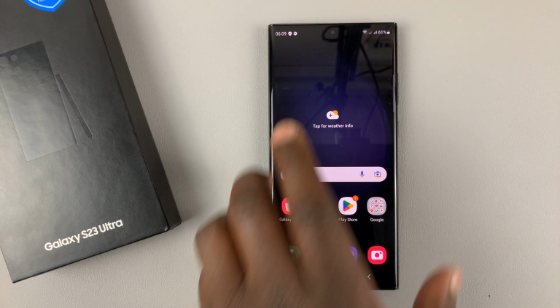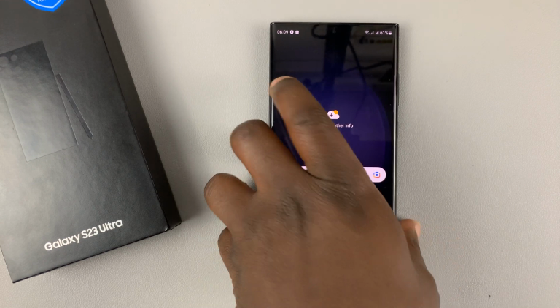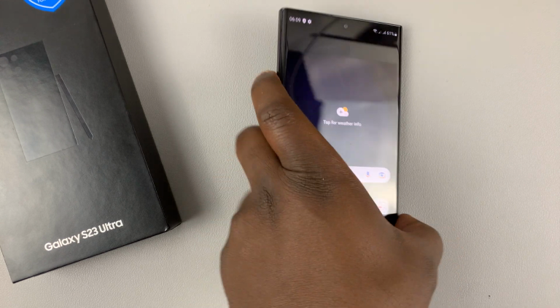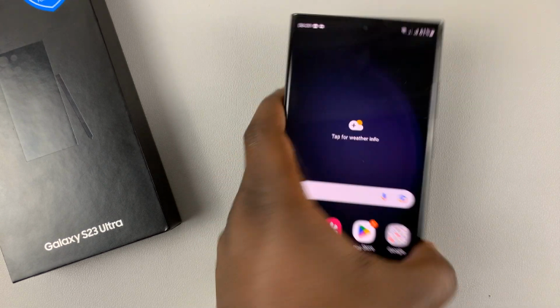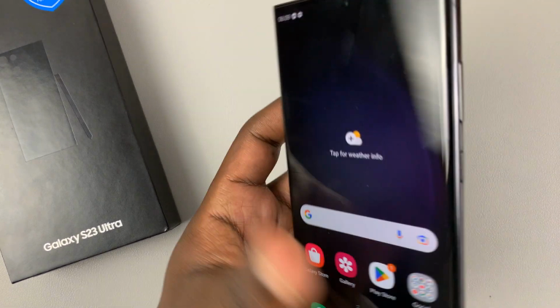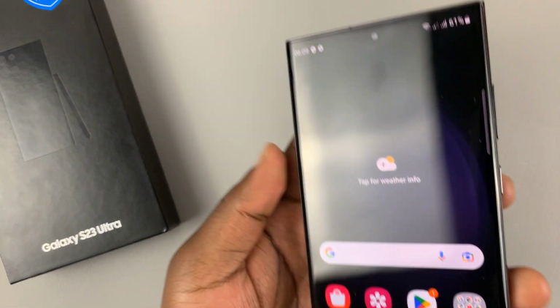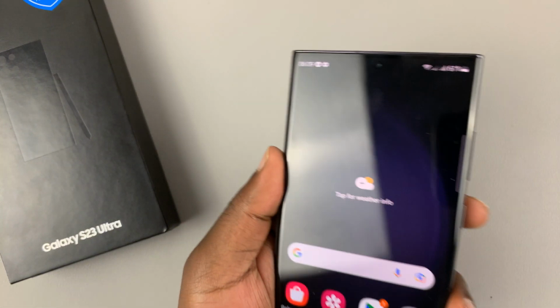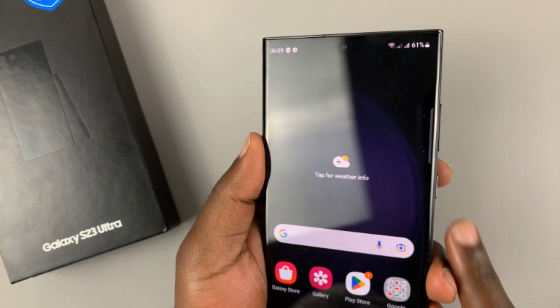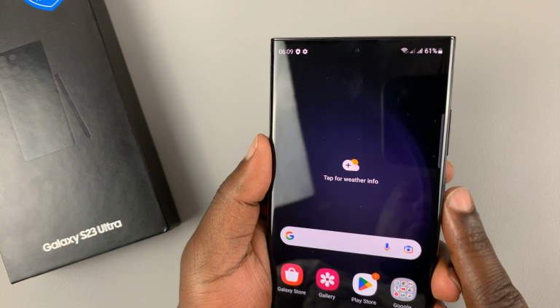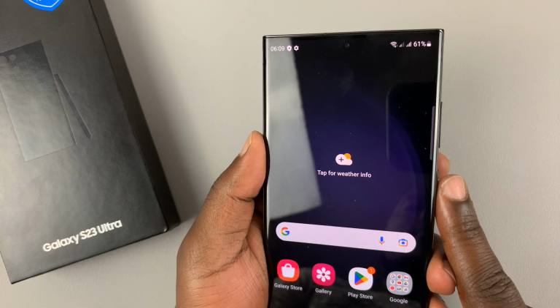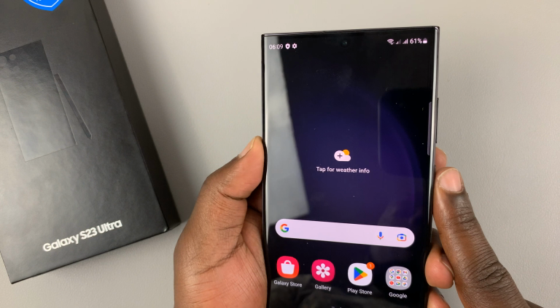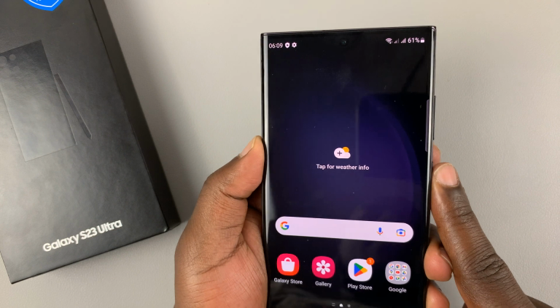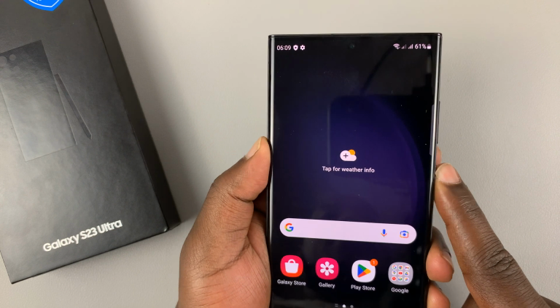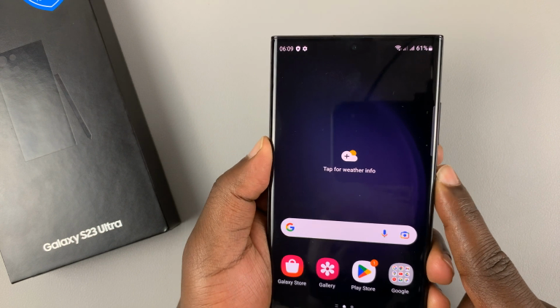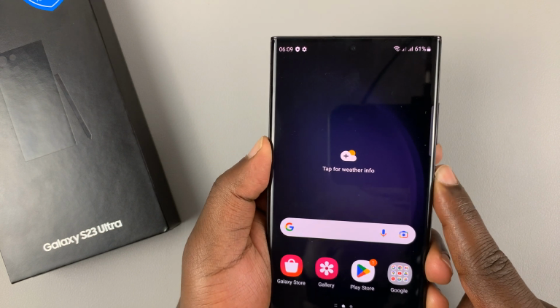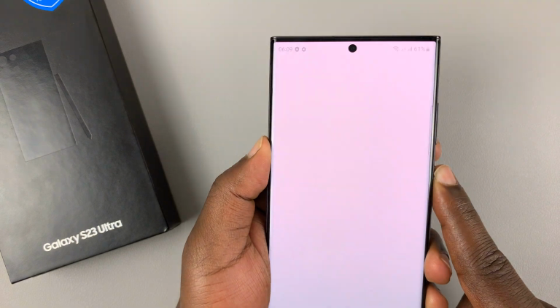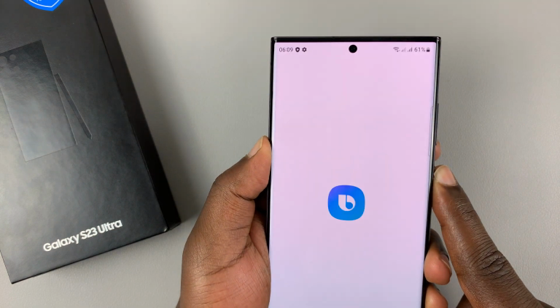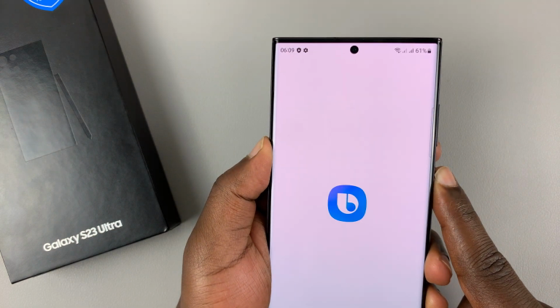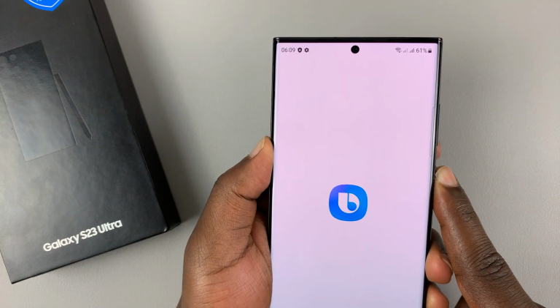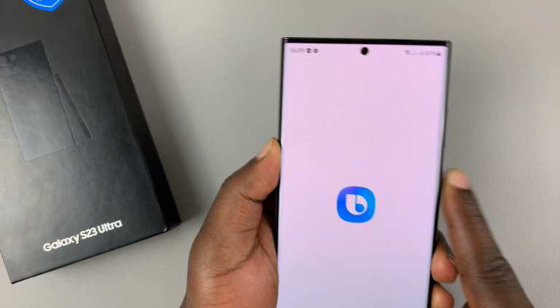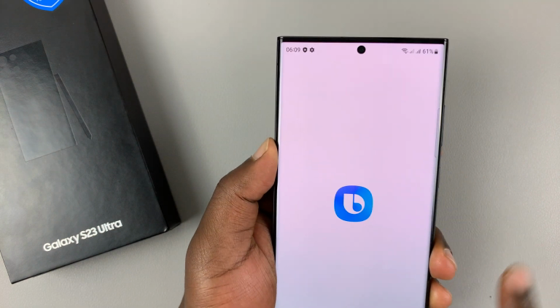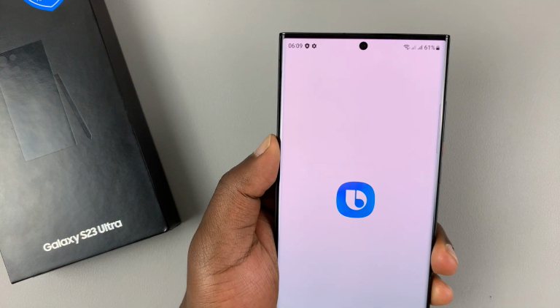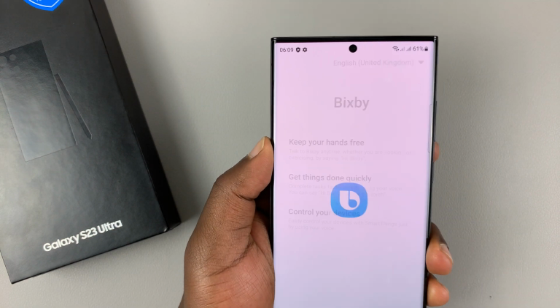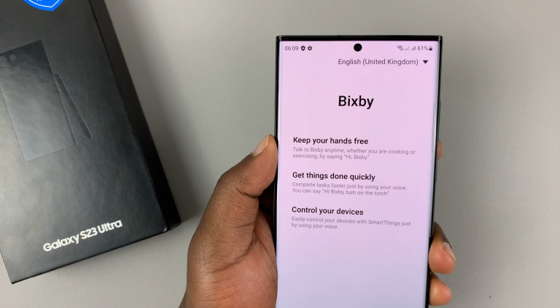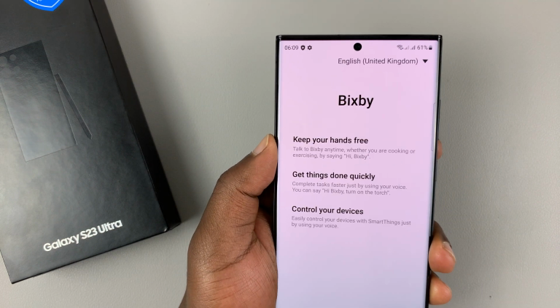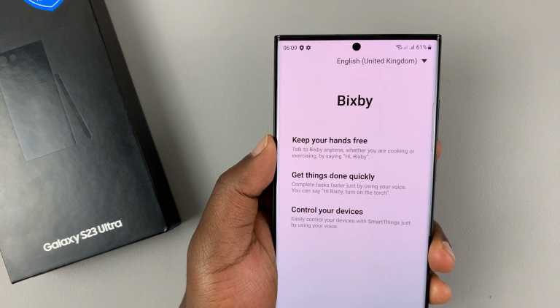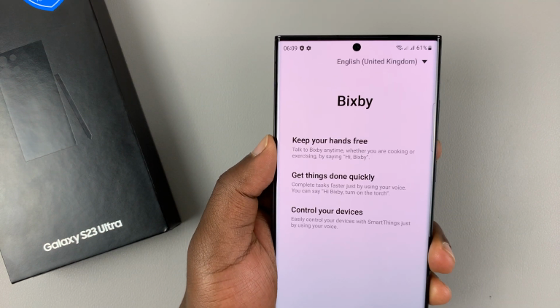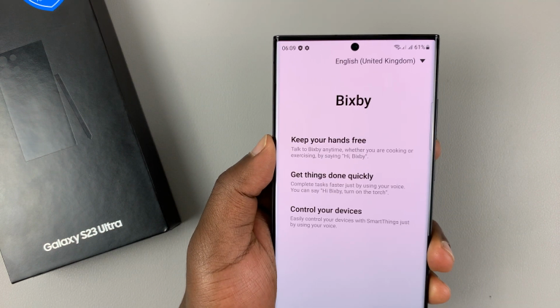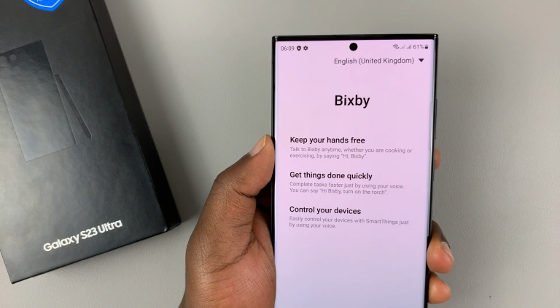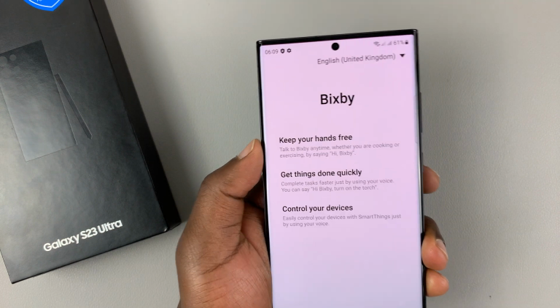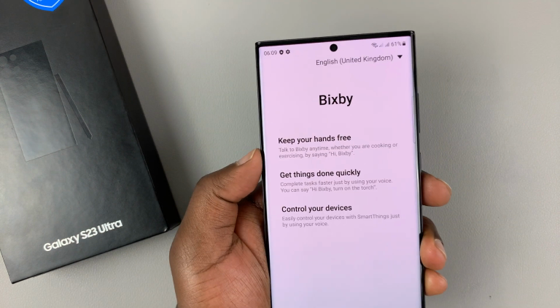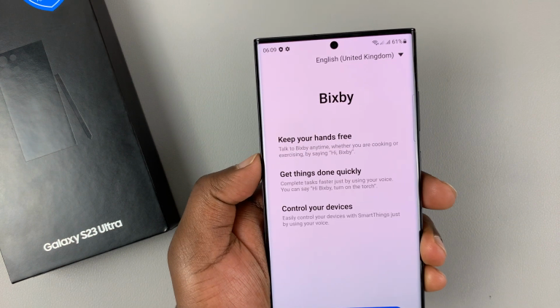If you press and hold the side key, you get Bixby instead of the power menu.